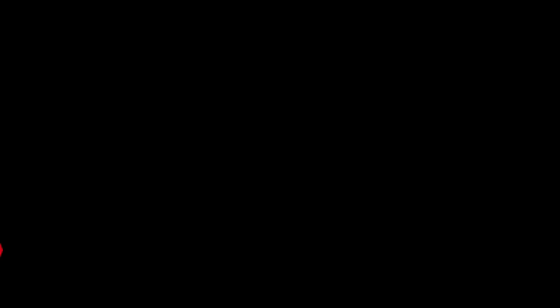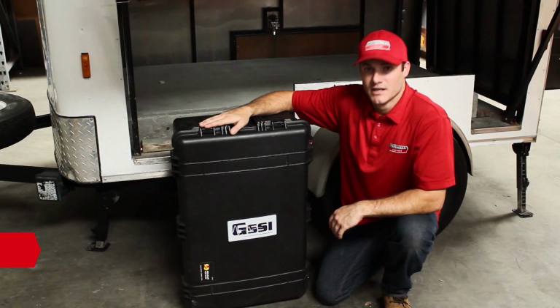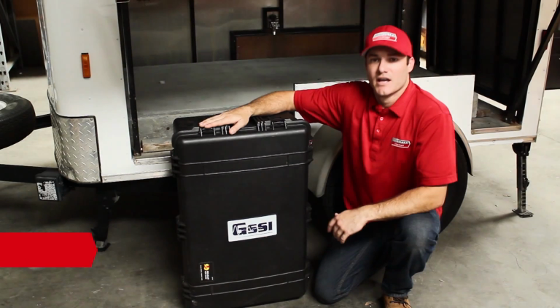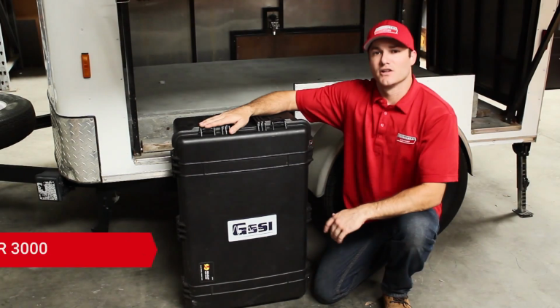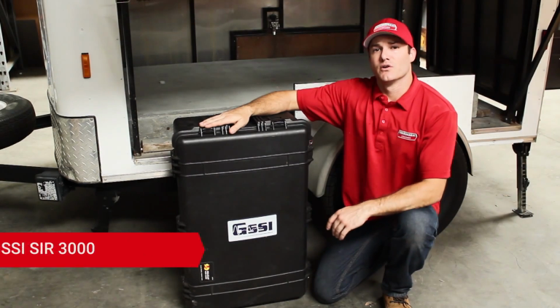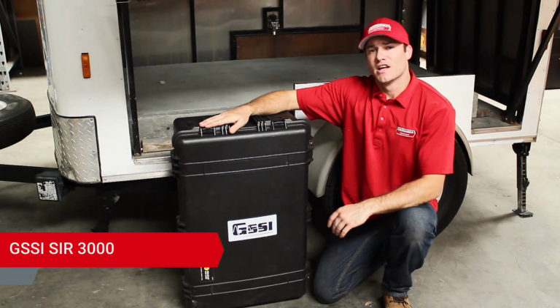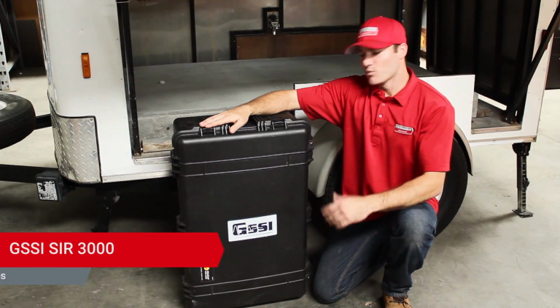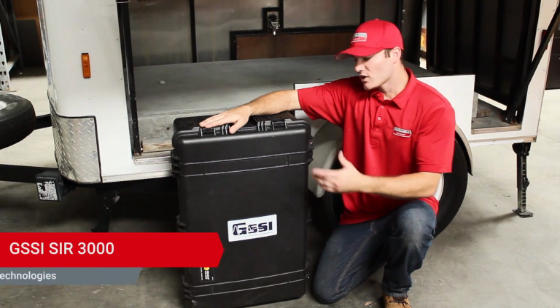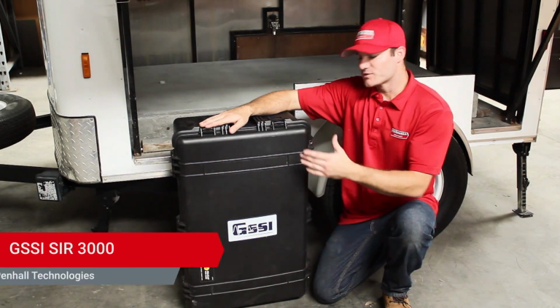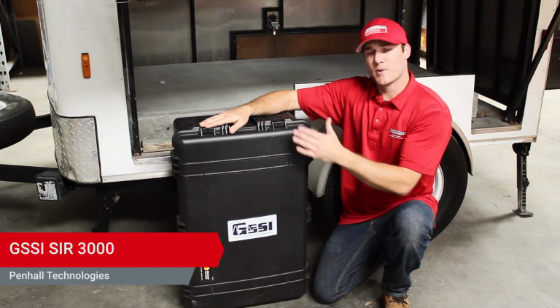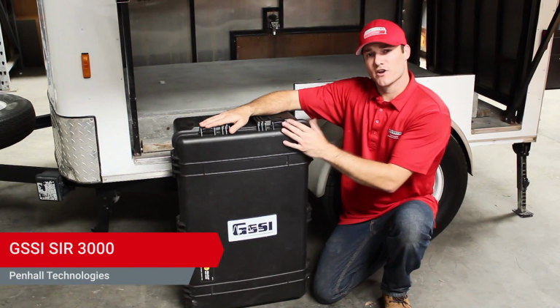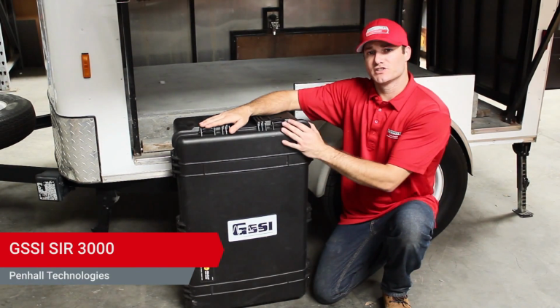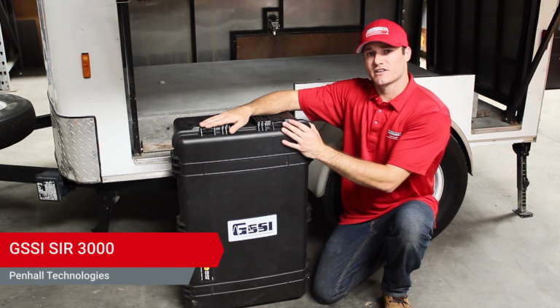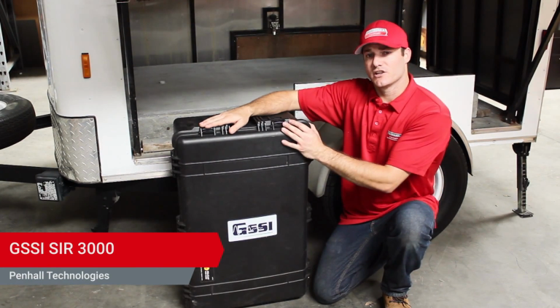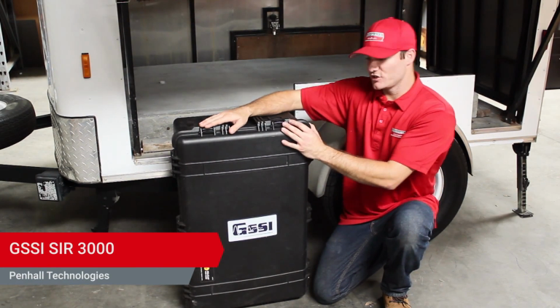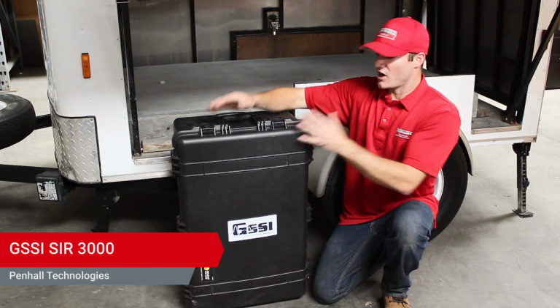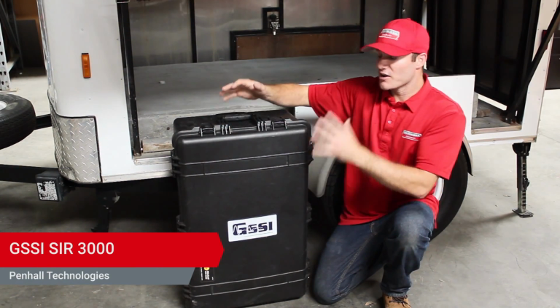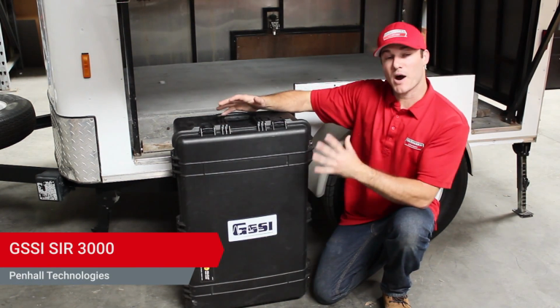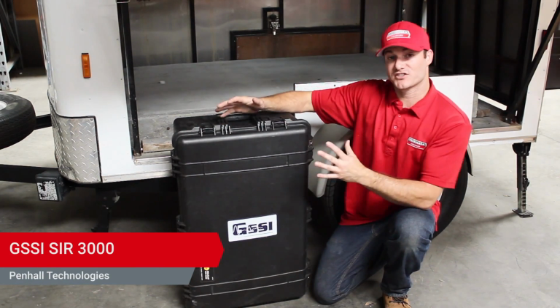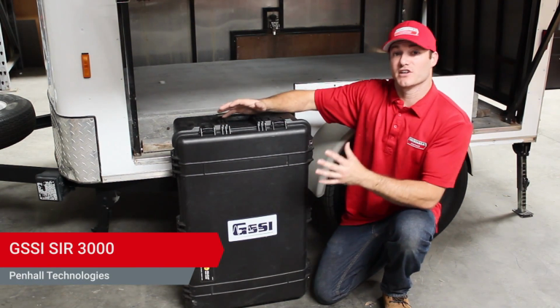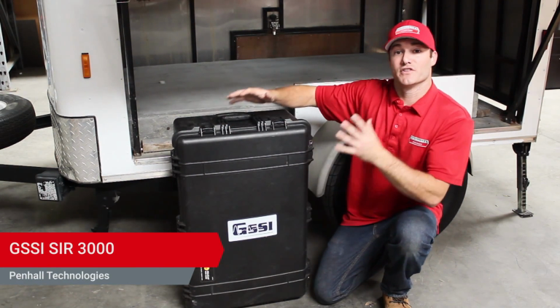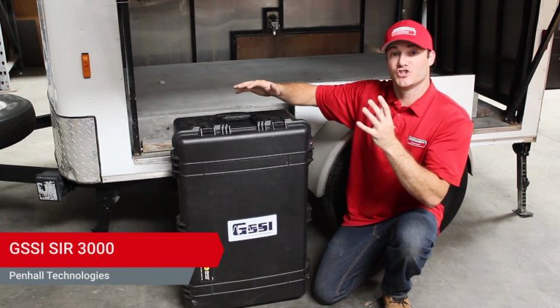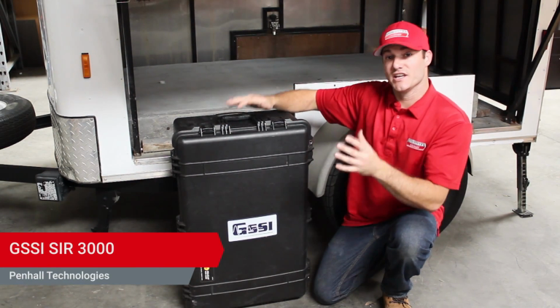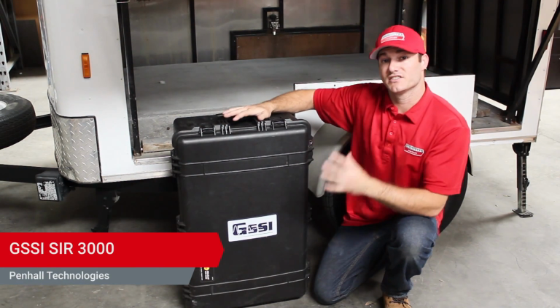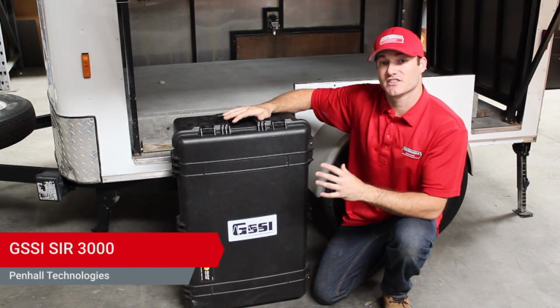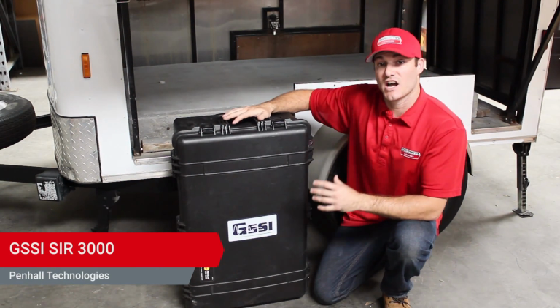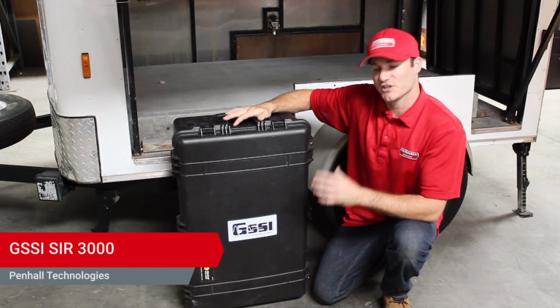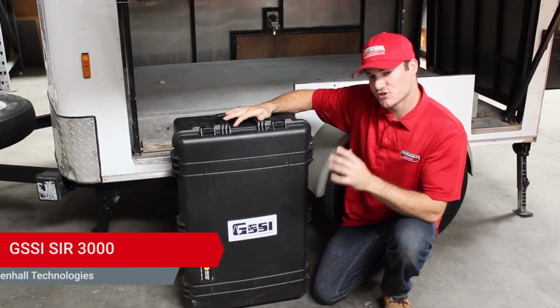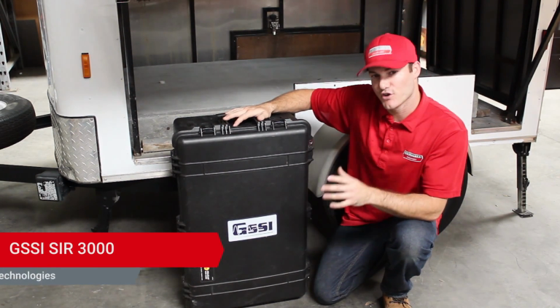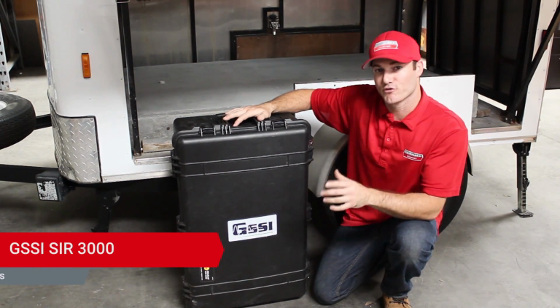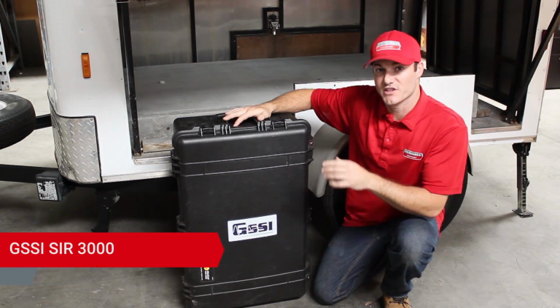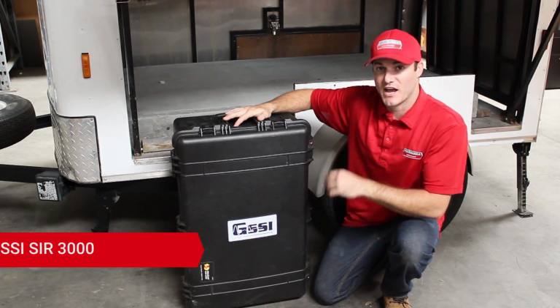Hello and welcome to Penhall Technologies unboxing of the GSSI CER 3000.